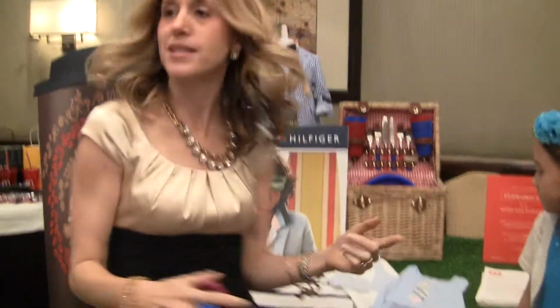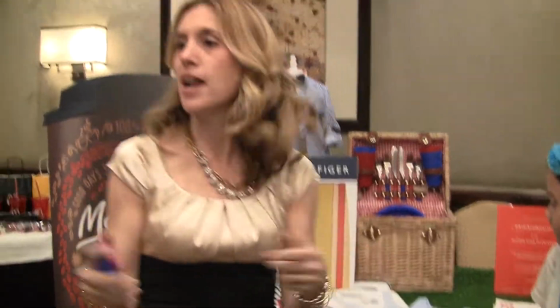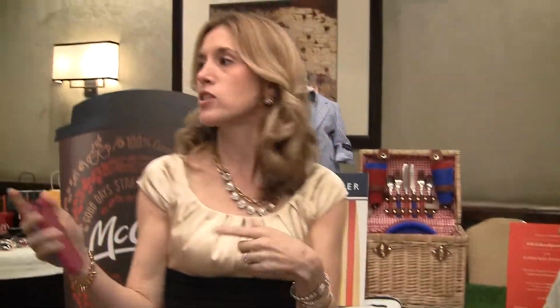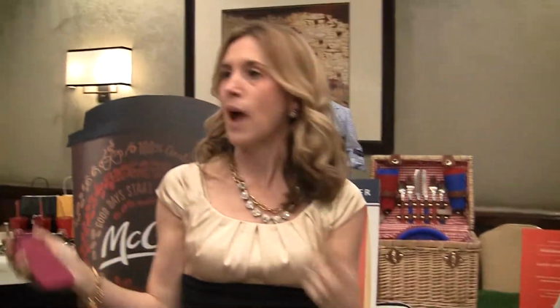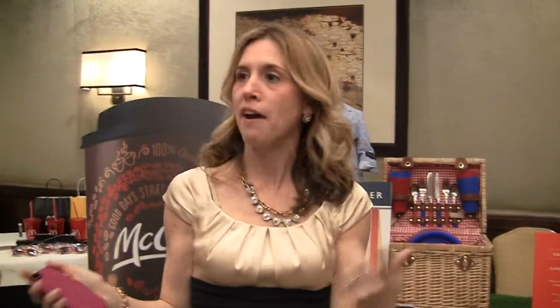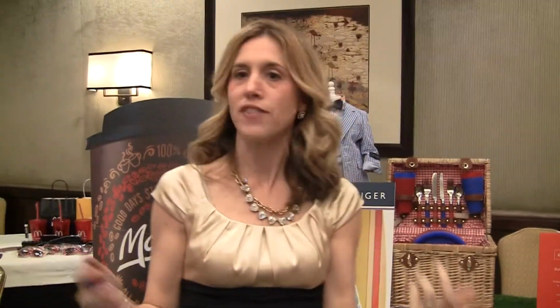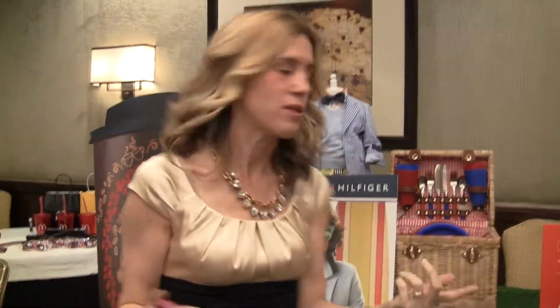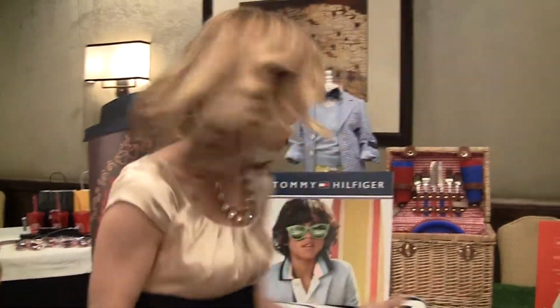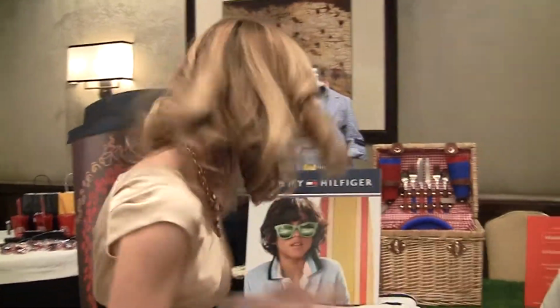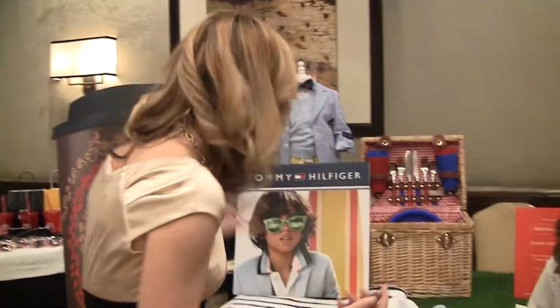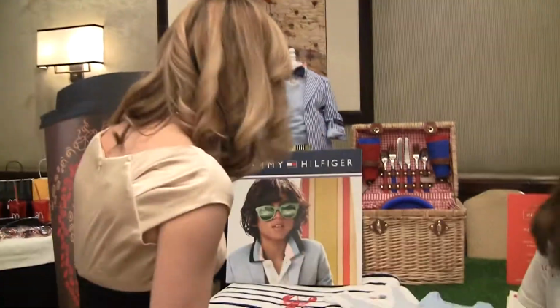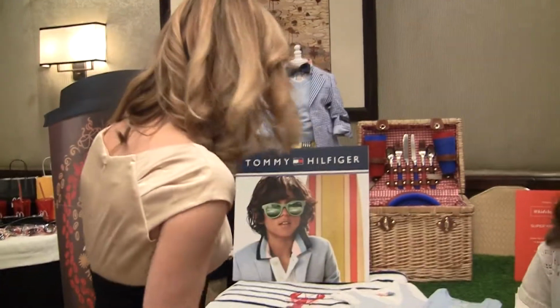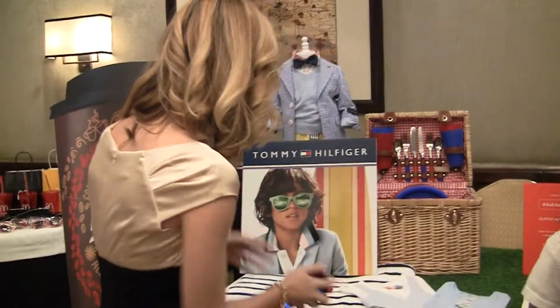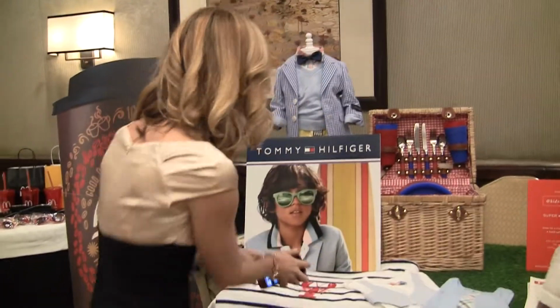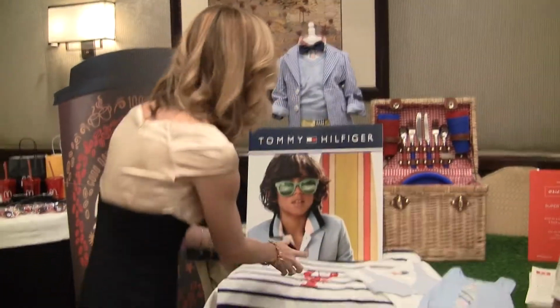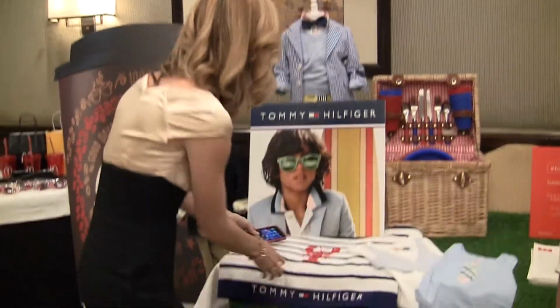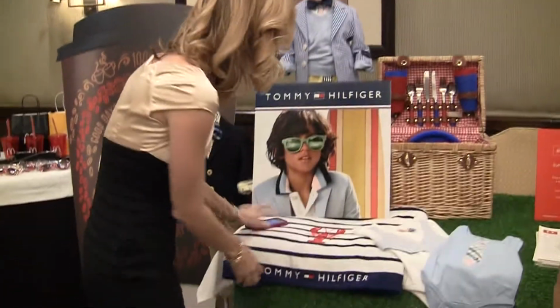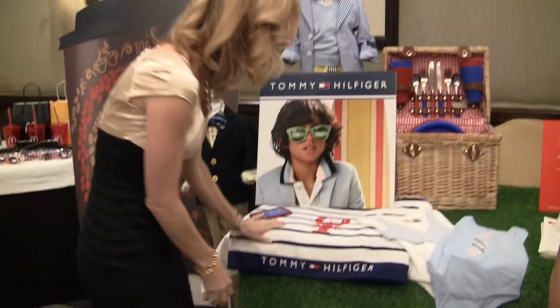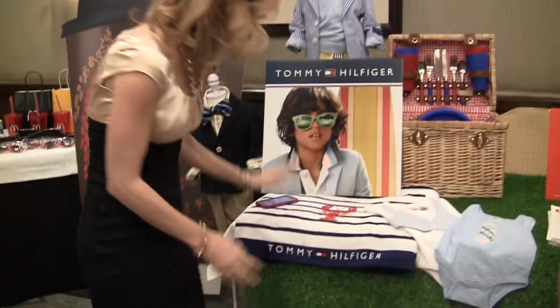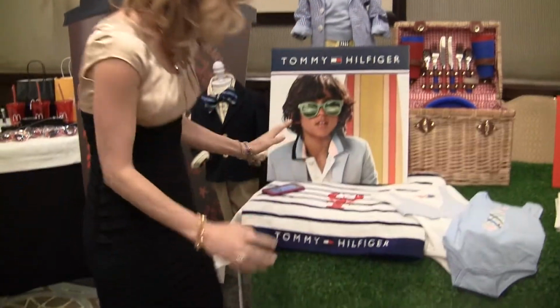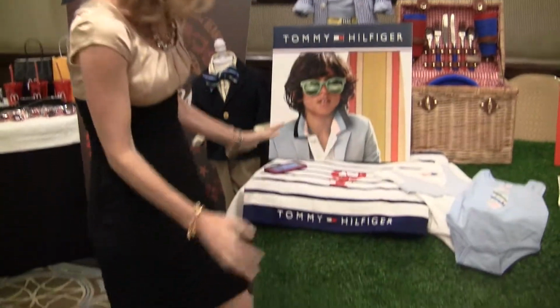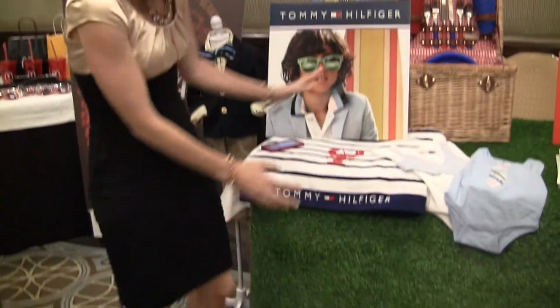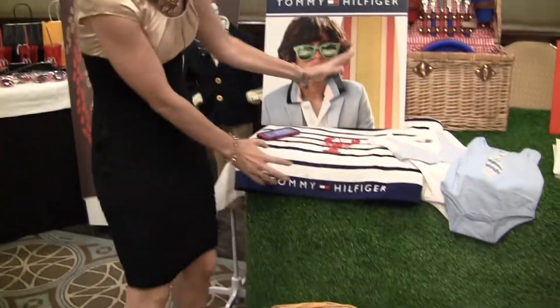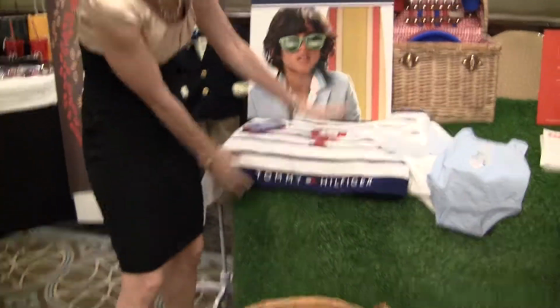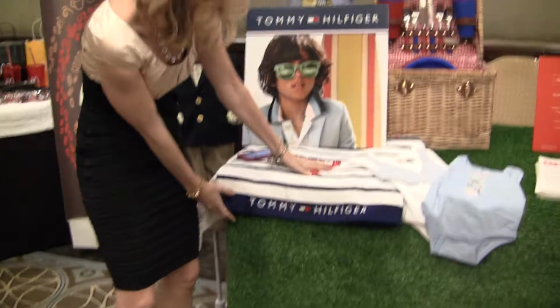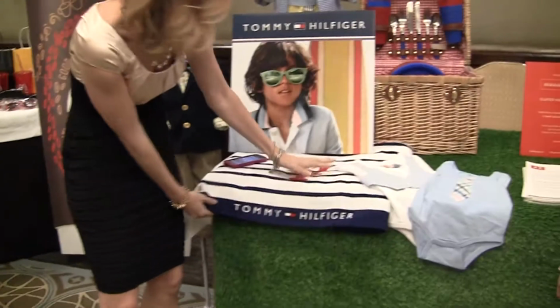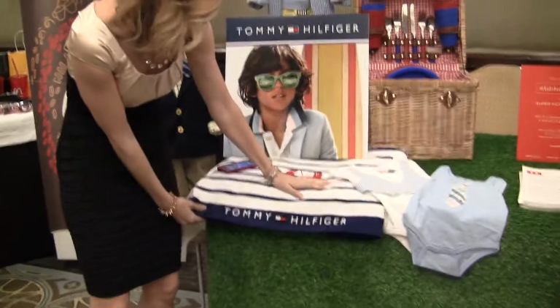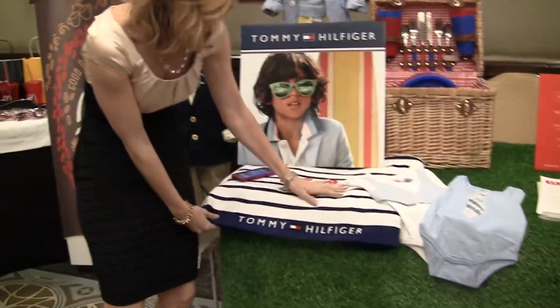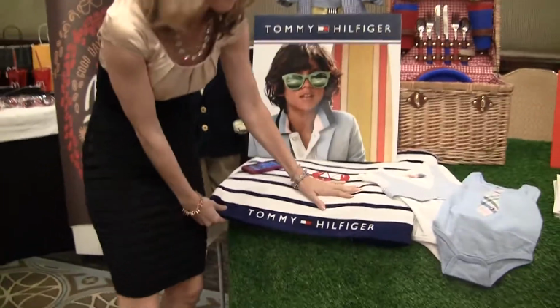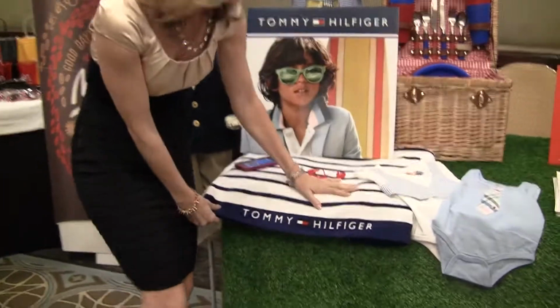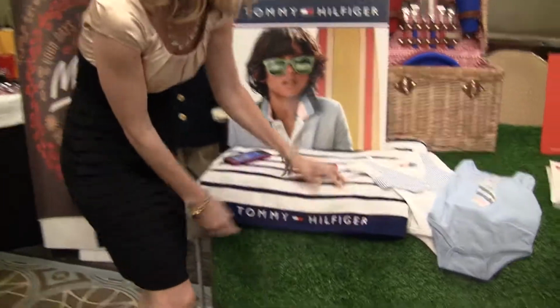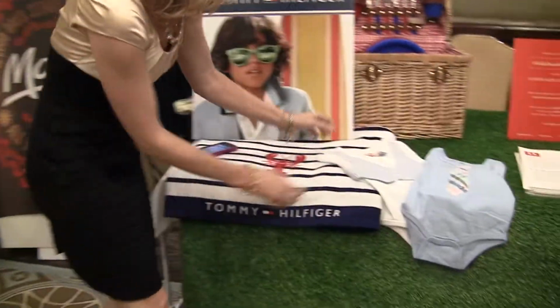My son has ran off — I don't know where he is. But just look at some of the amazing things. I mean Tommy Hilfiger — they've even got towels.